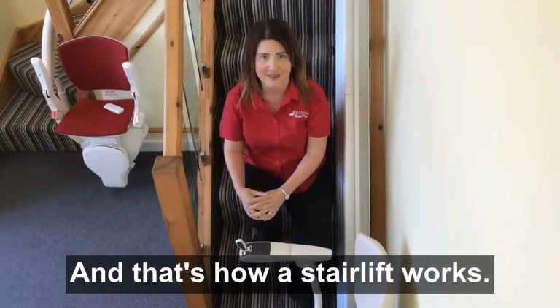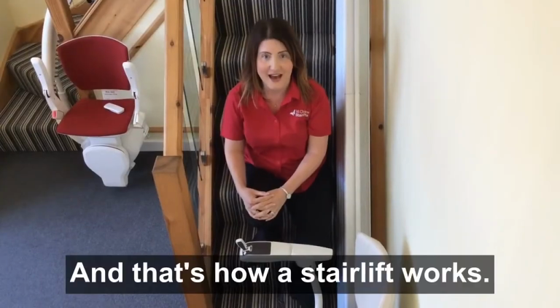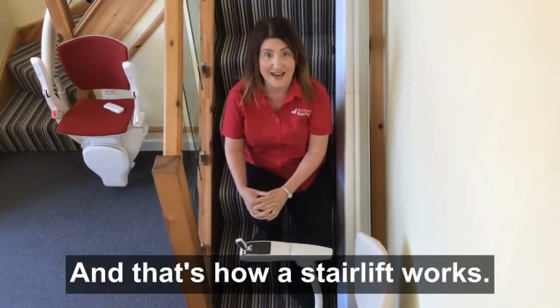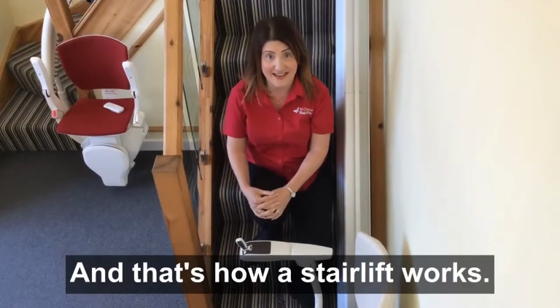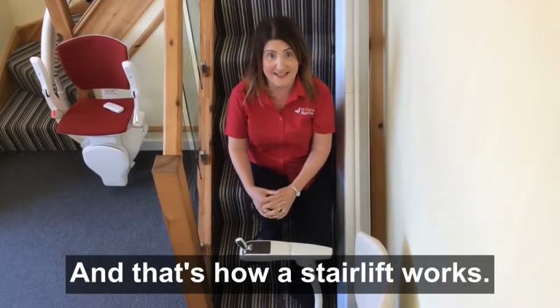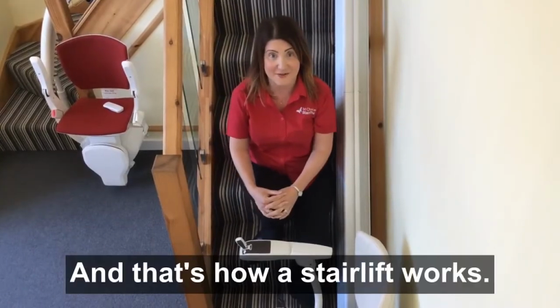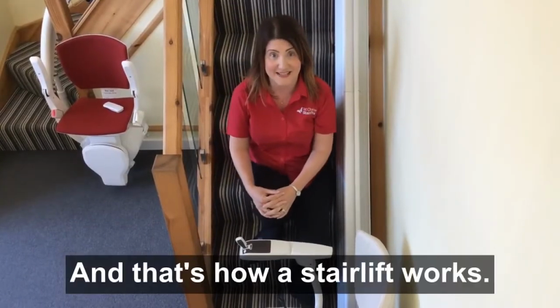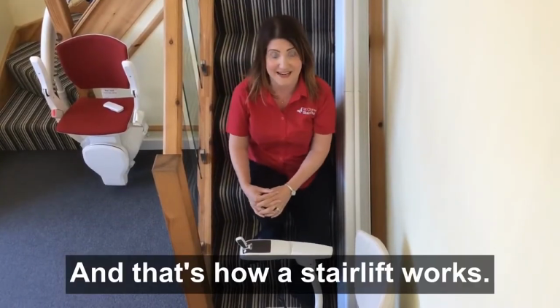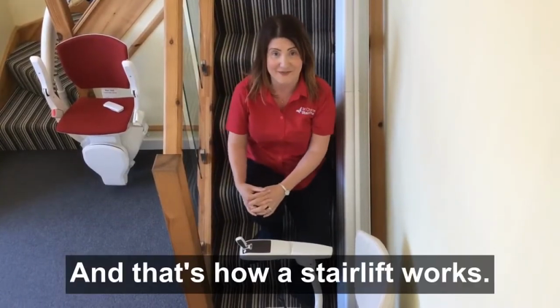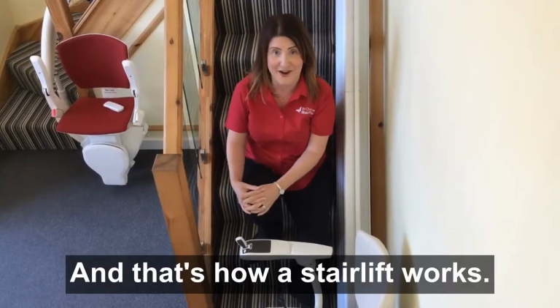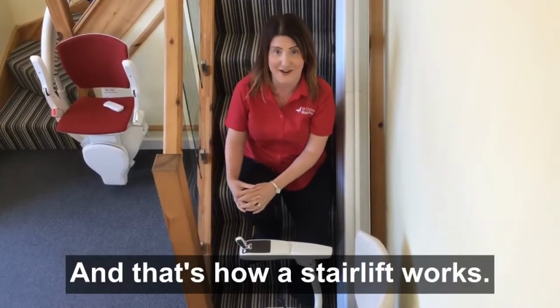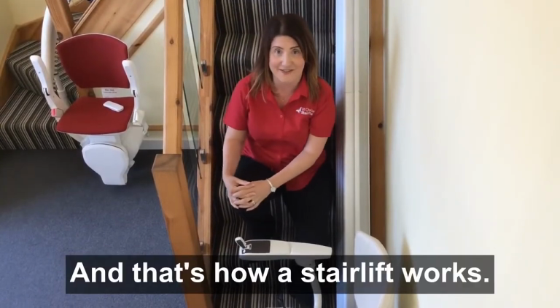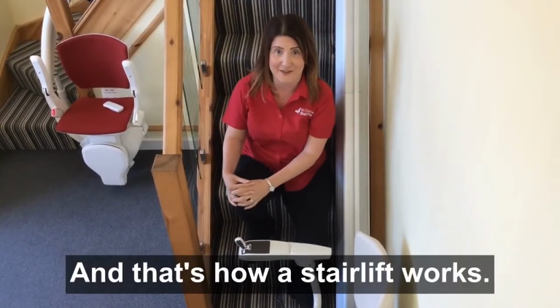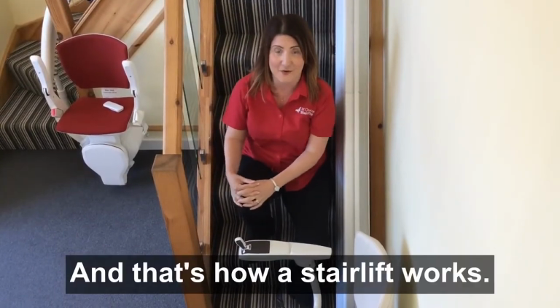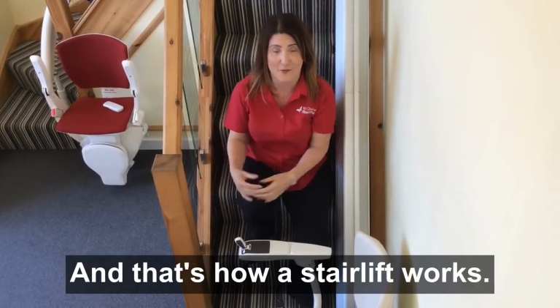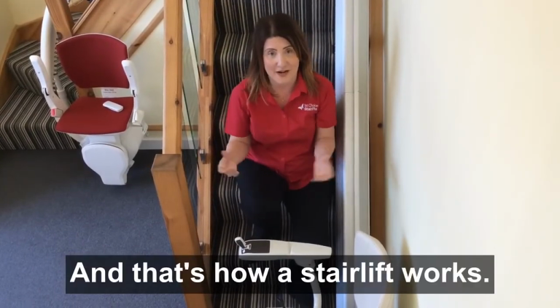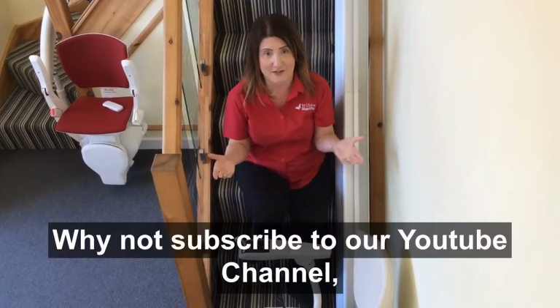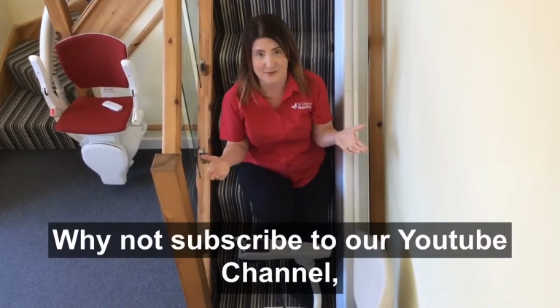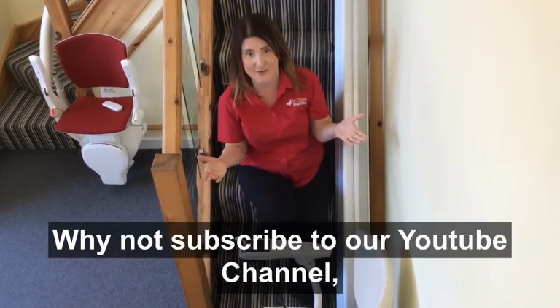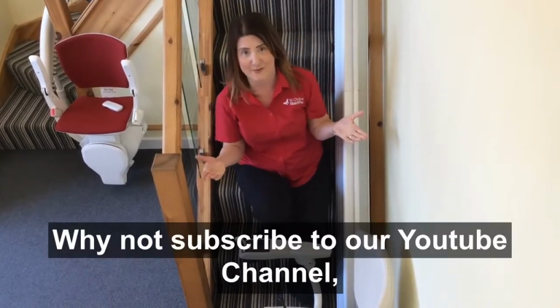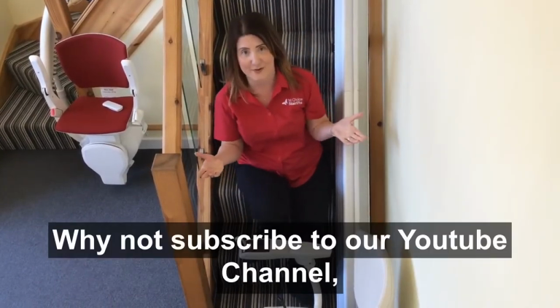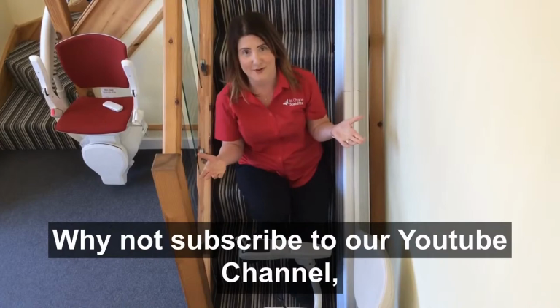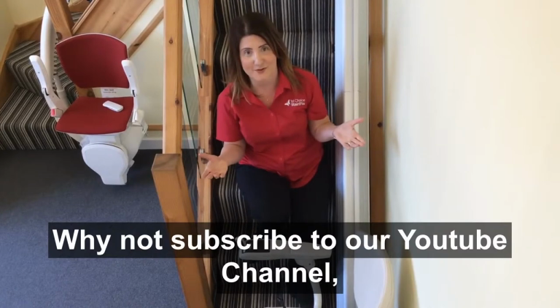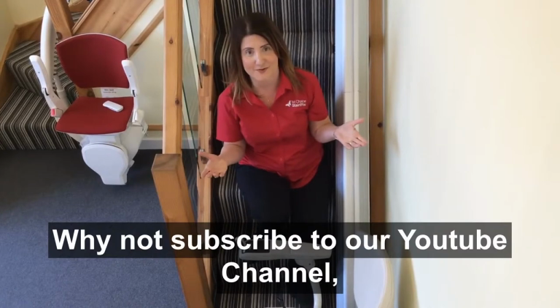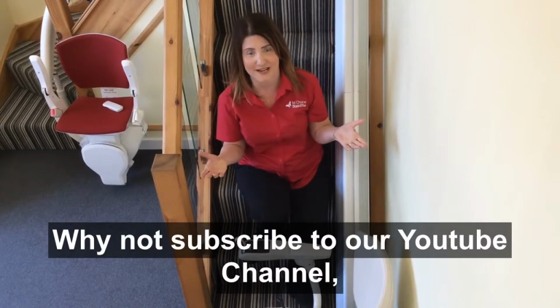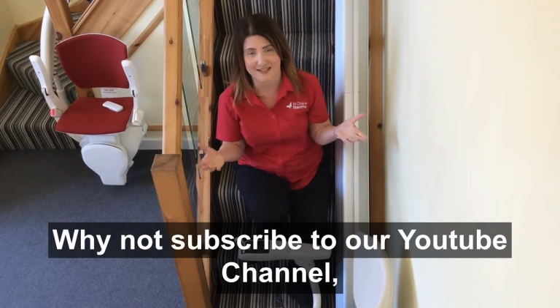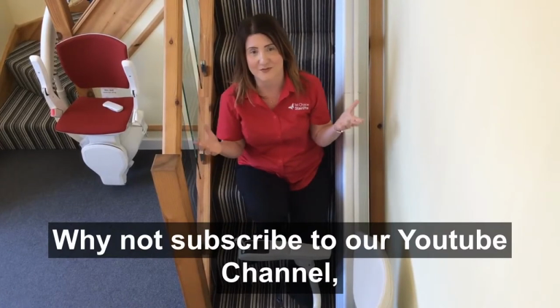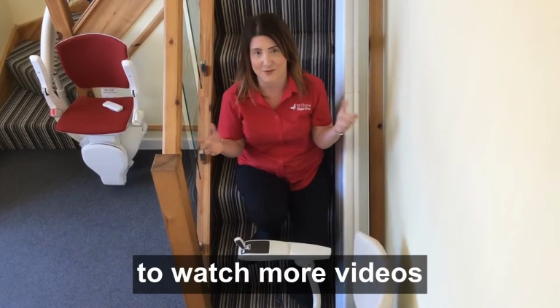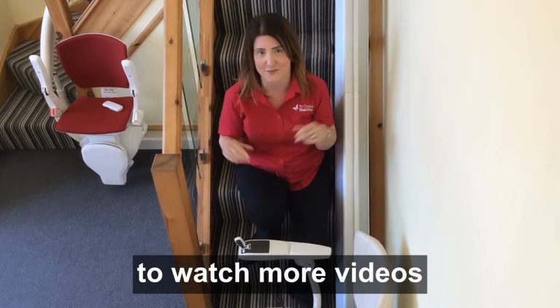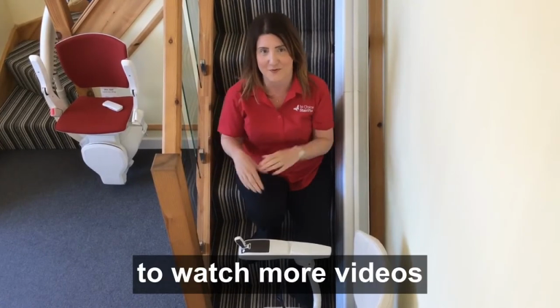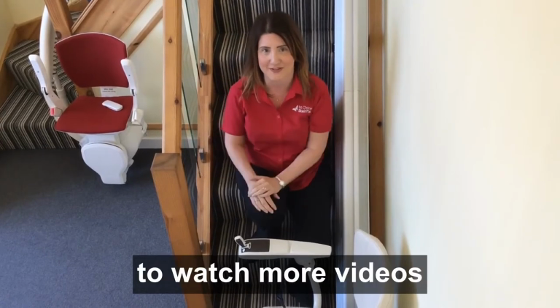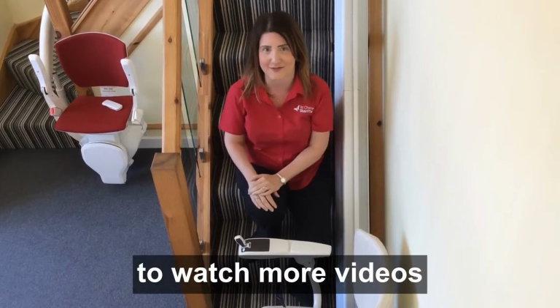And that's how a stairlift works. Why not subscribe to our YouTube channel to watch more videos.